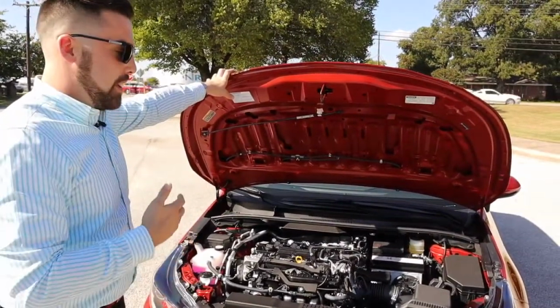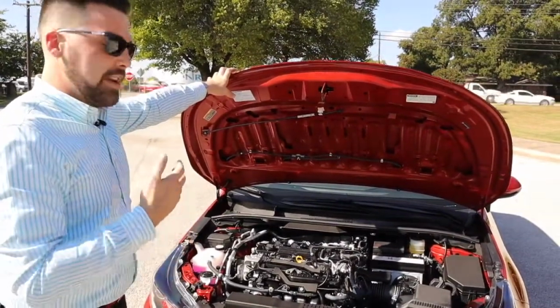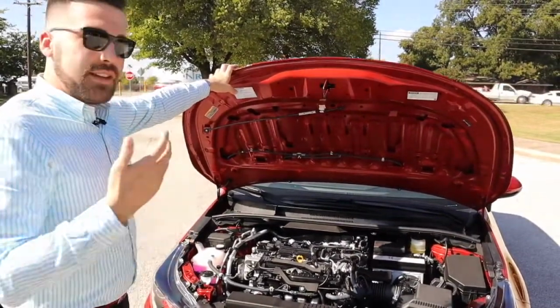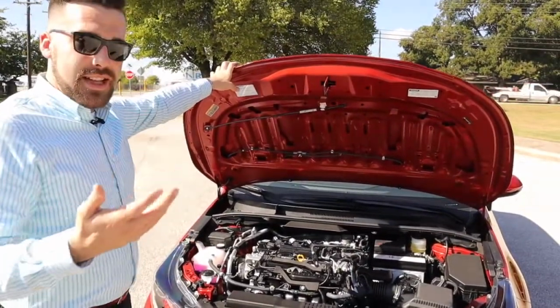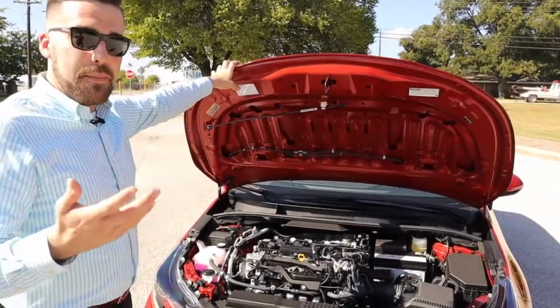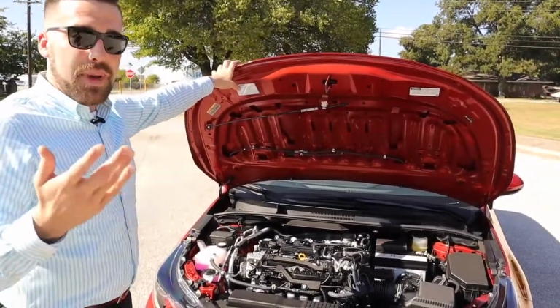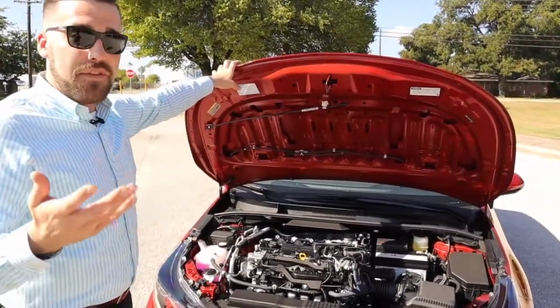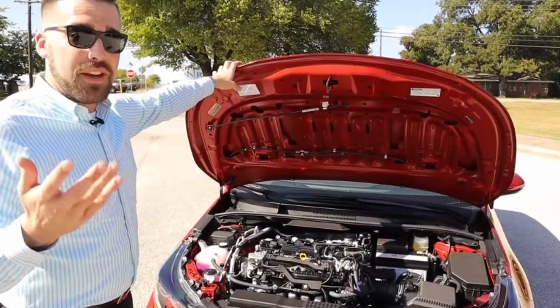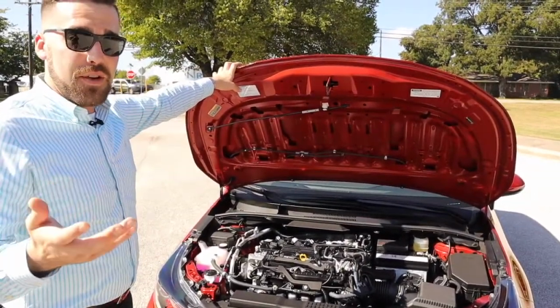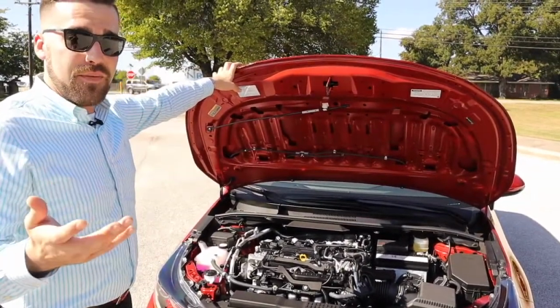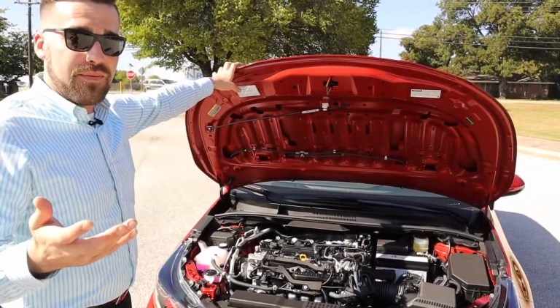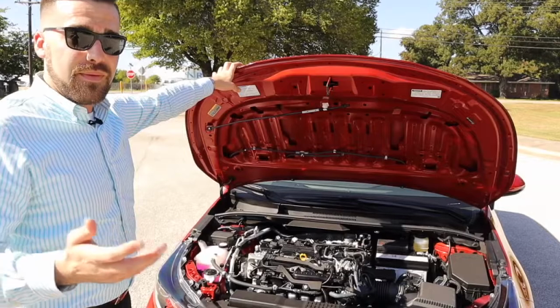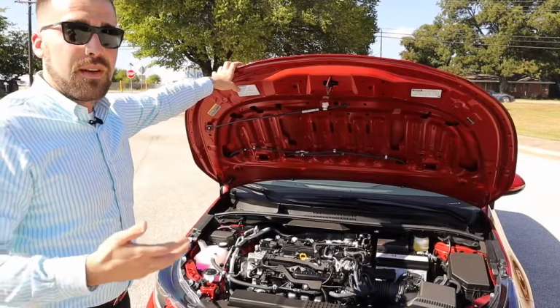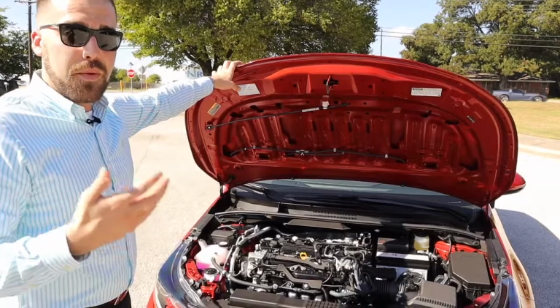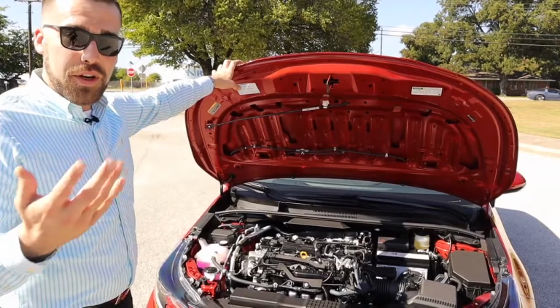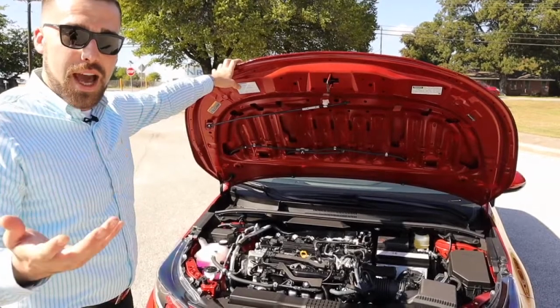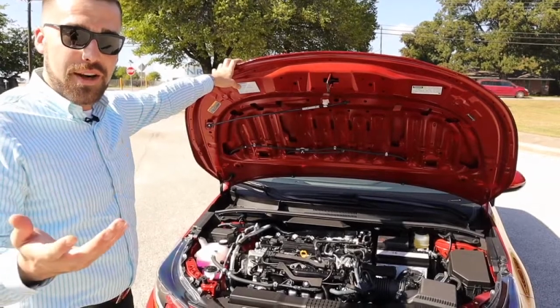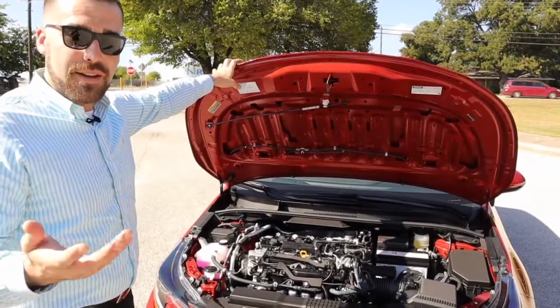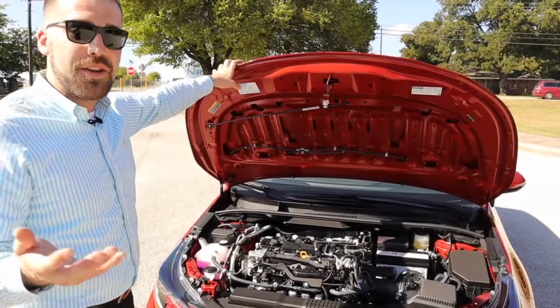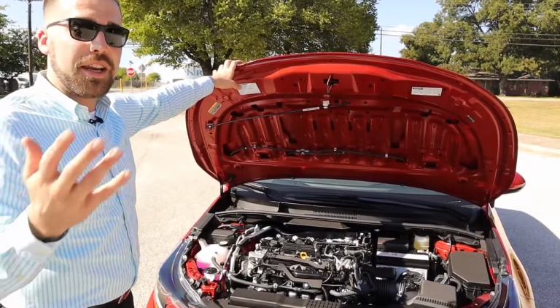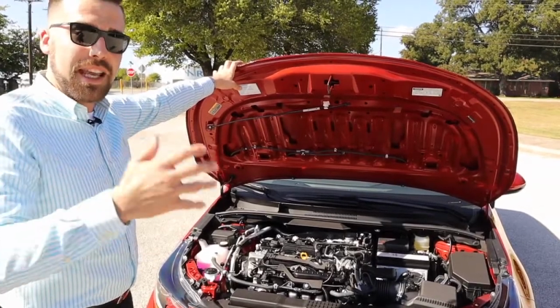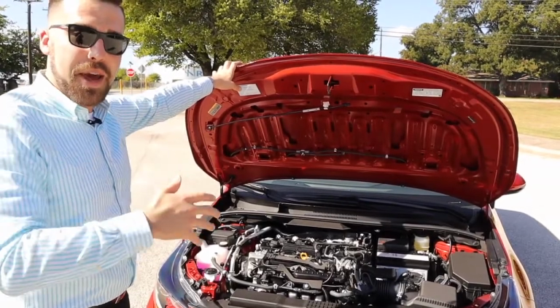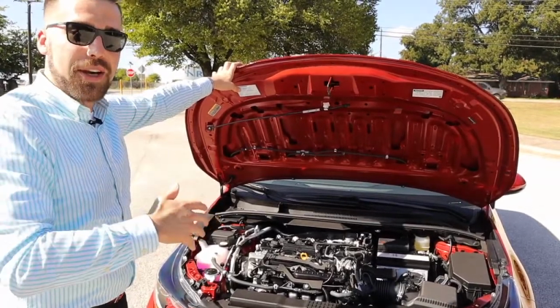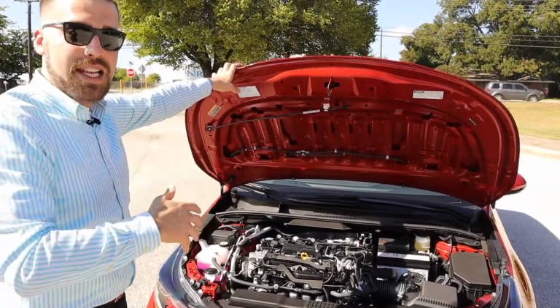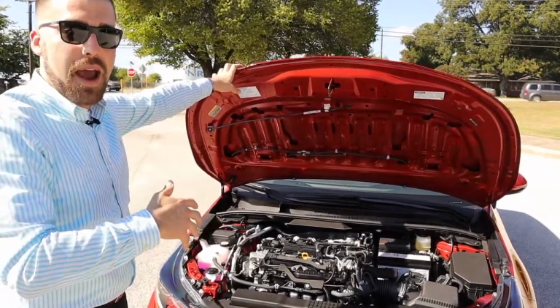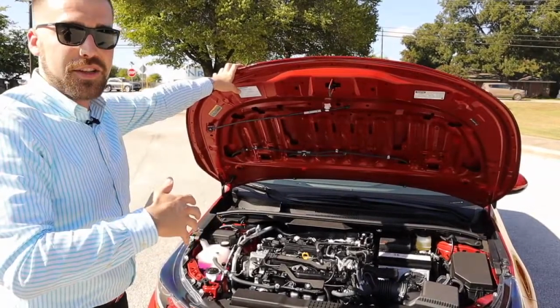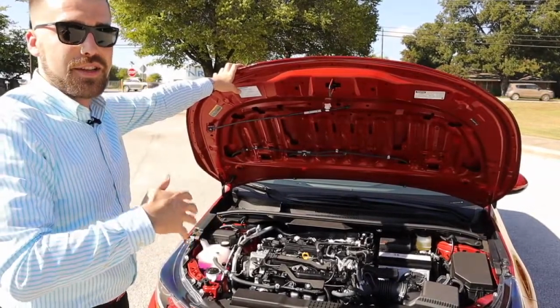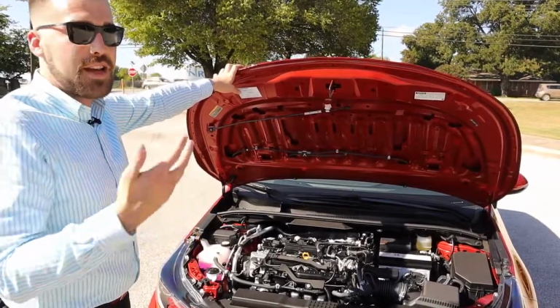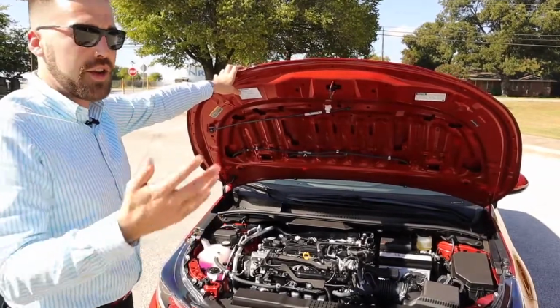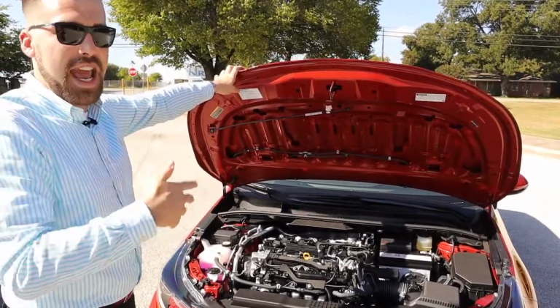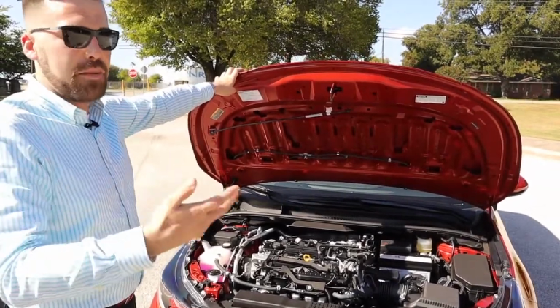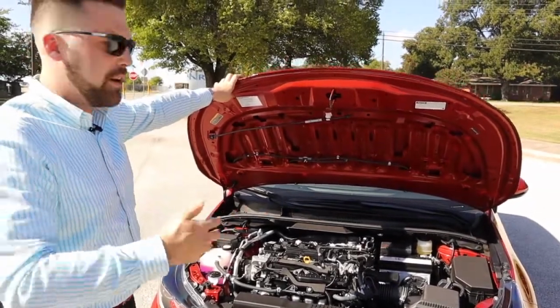What does that benefit you? When you're lighter, you're going to get better gas mileage. It's also going to handle better.